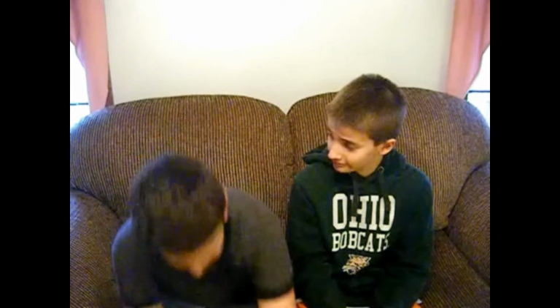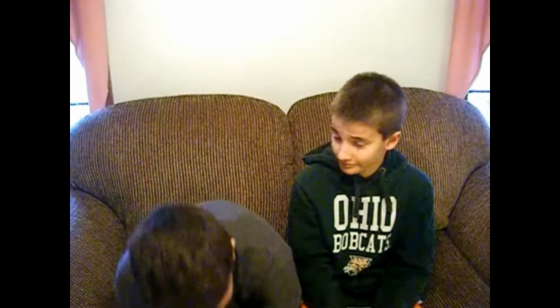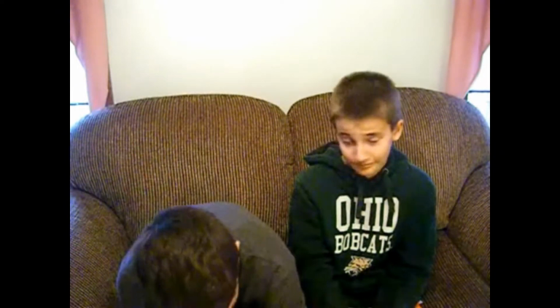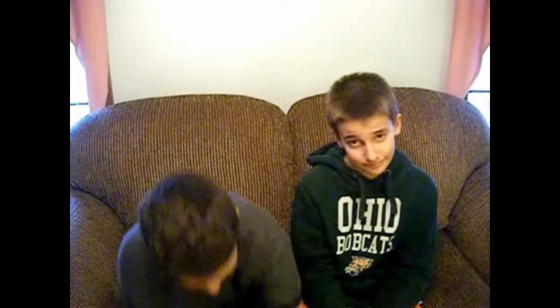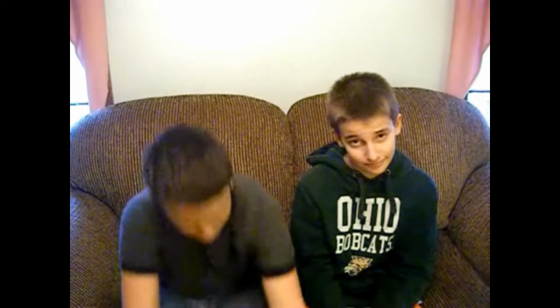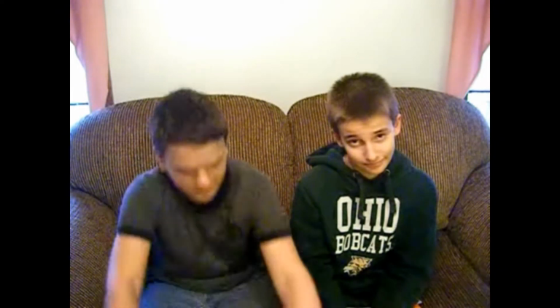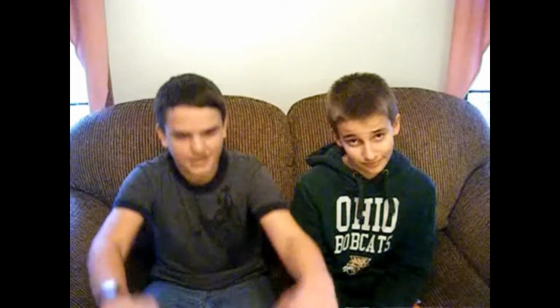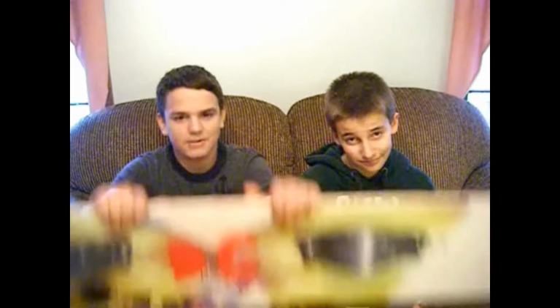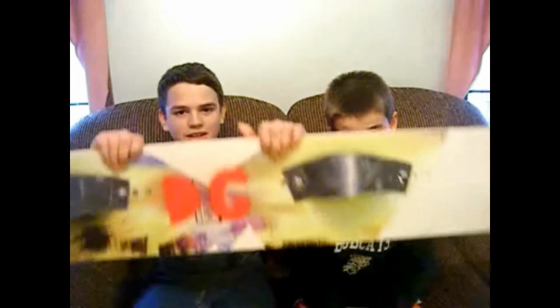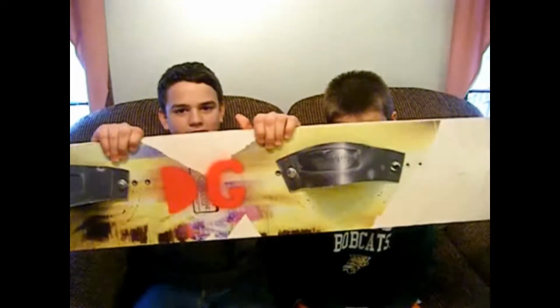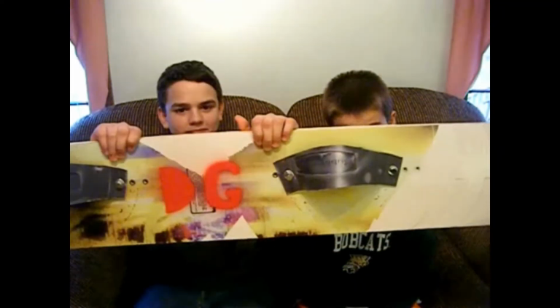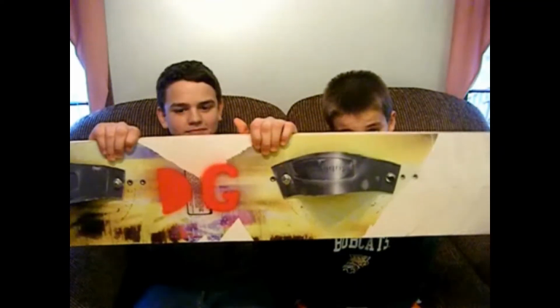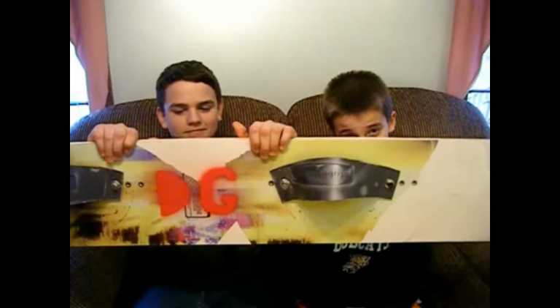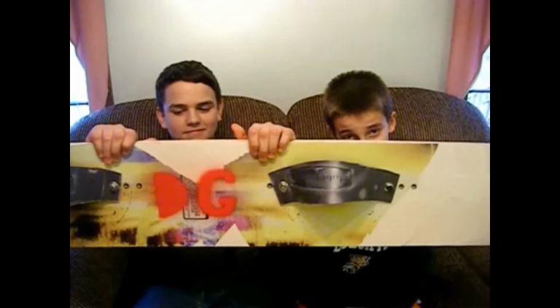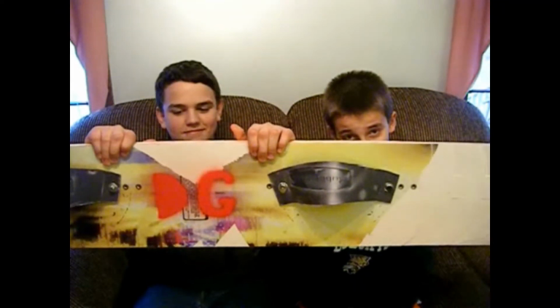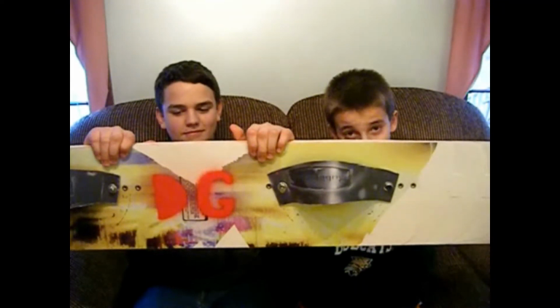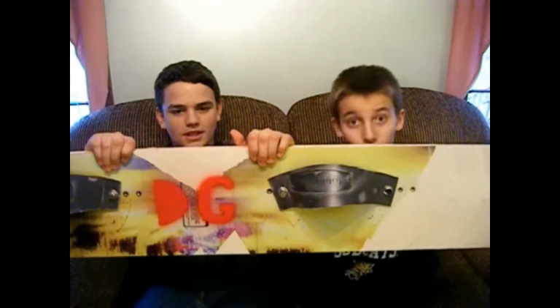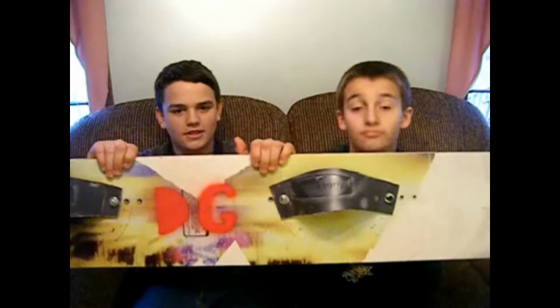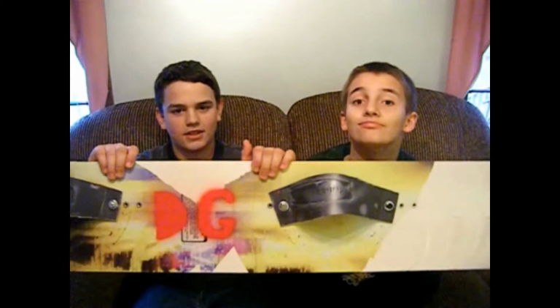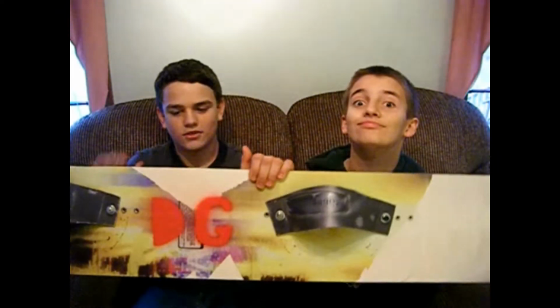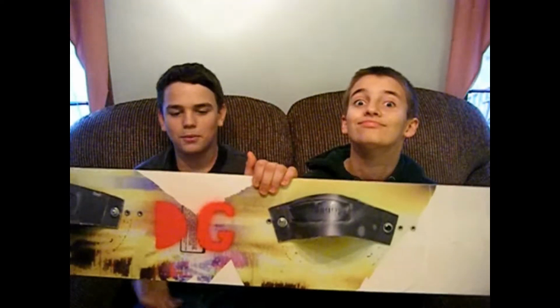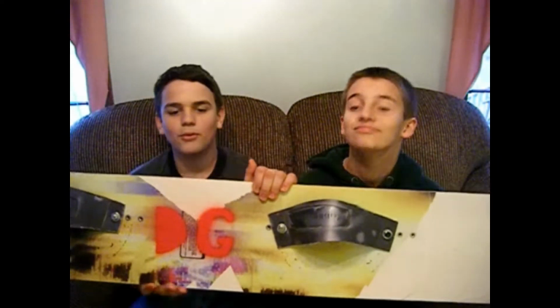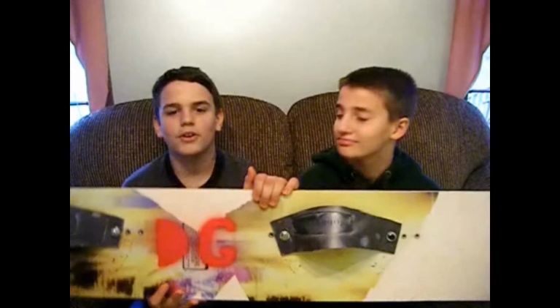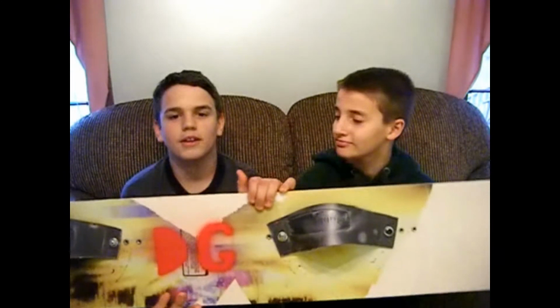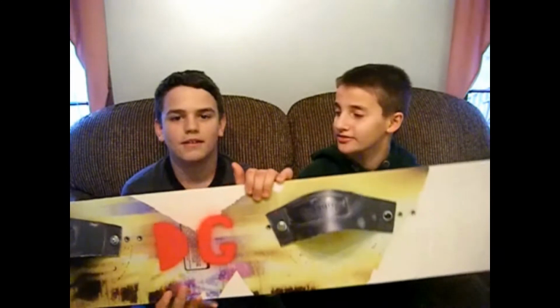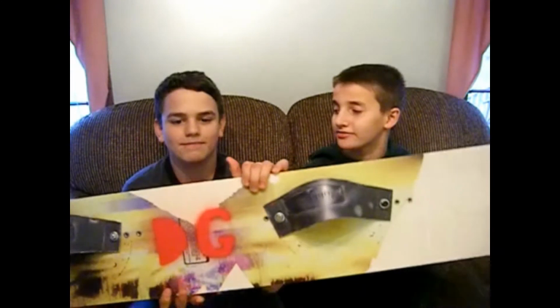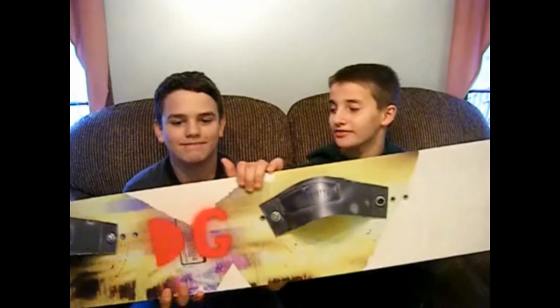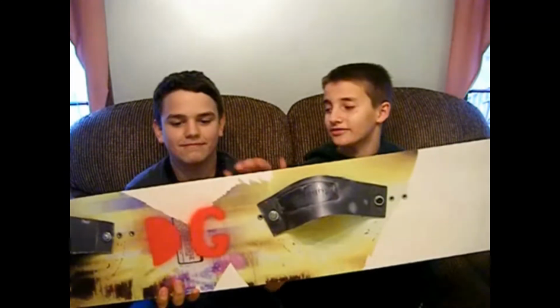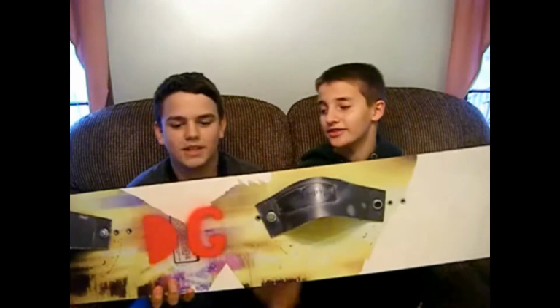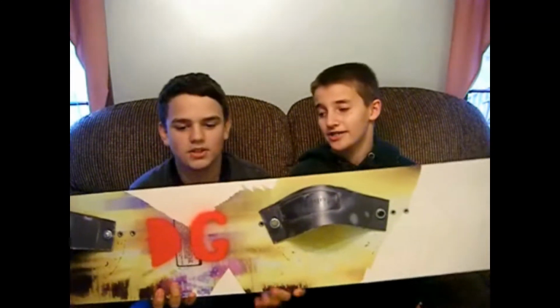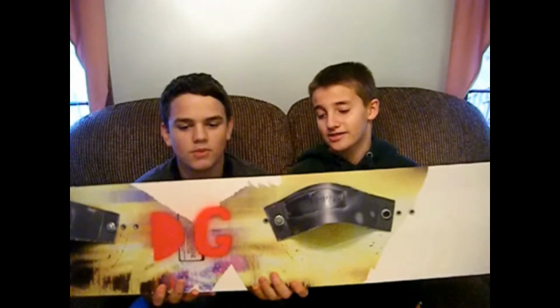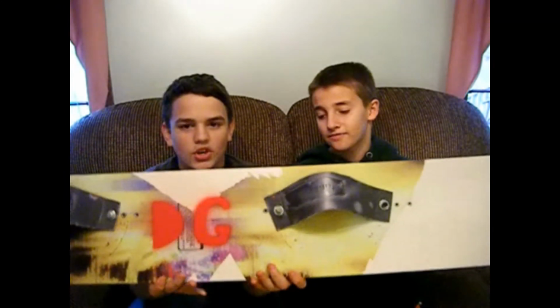This is something I made. It is a snowboard. Yes, it's amazing.